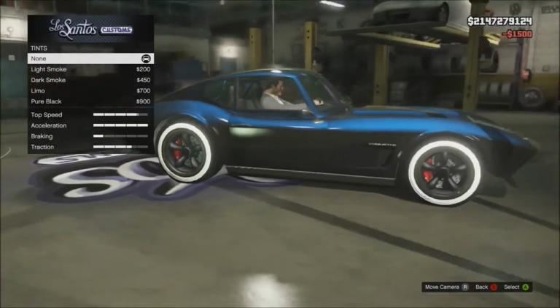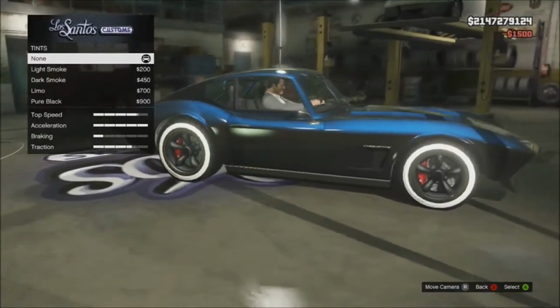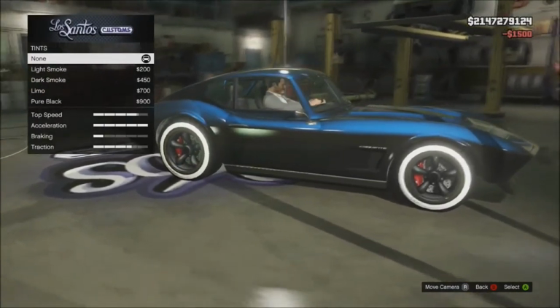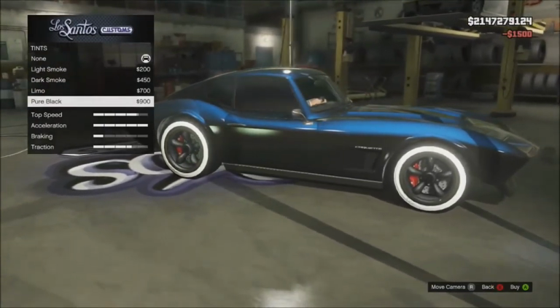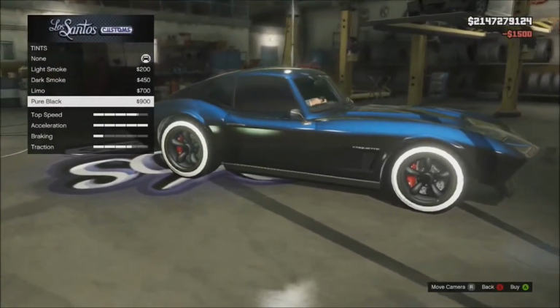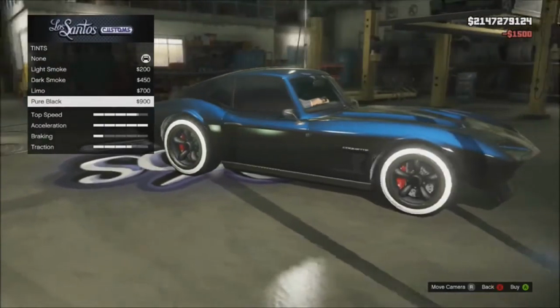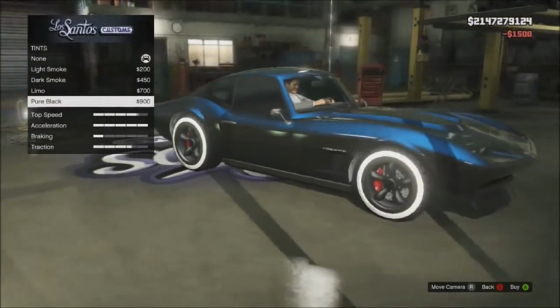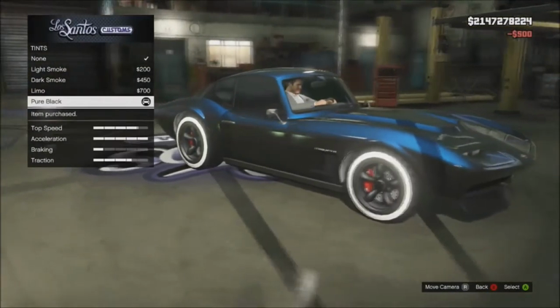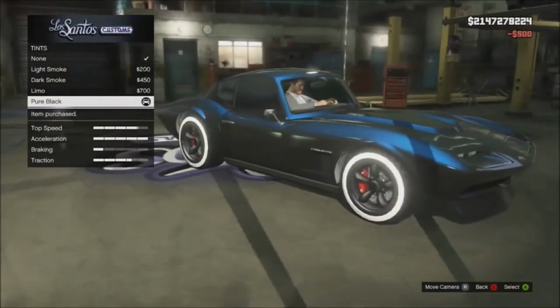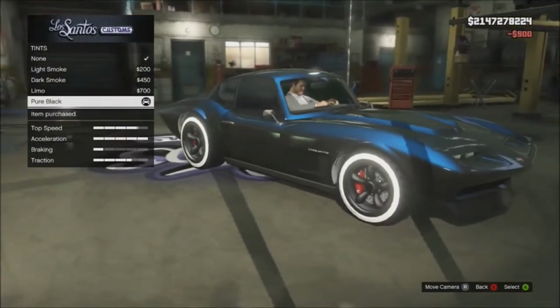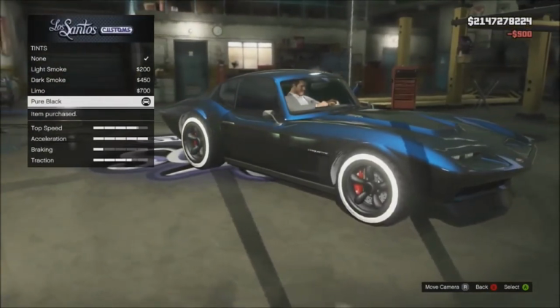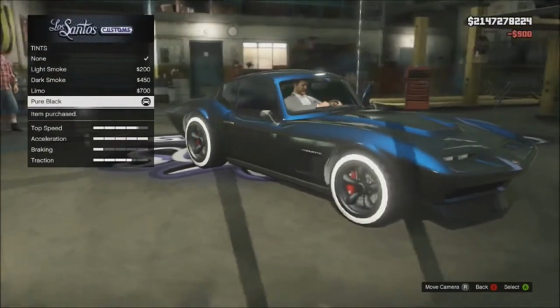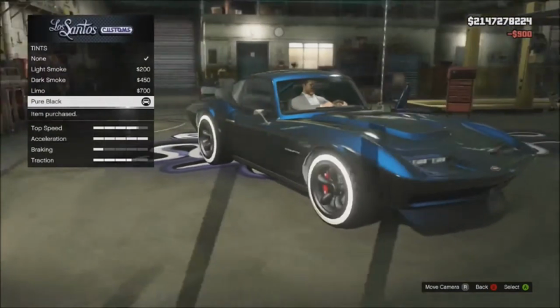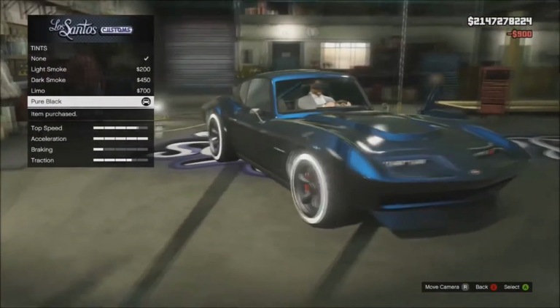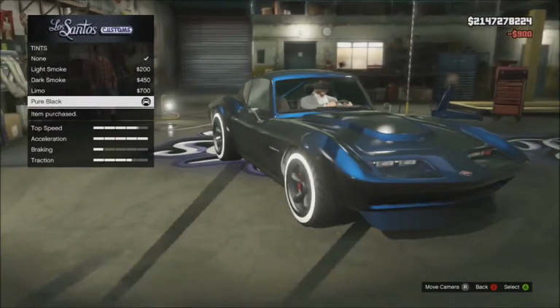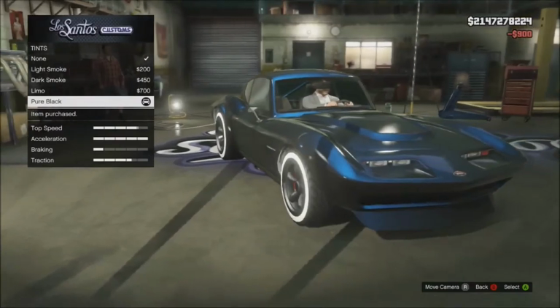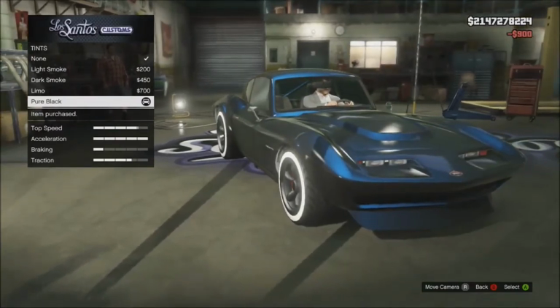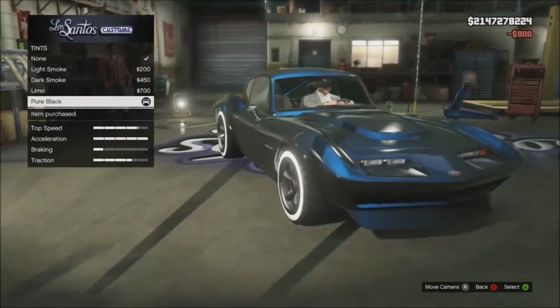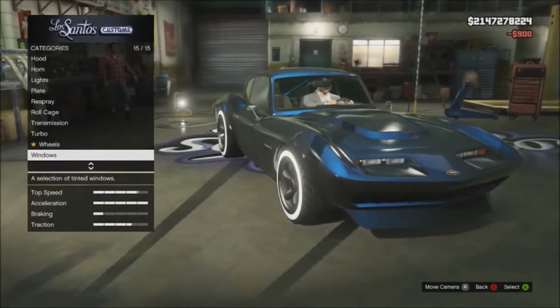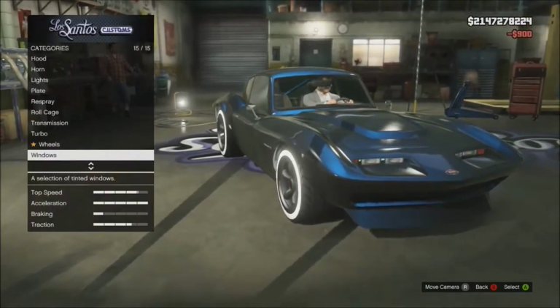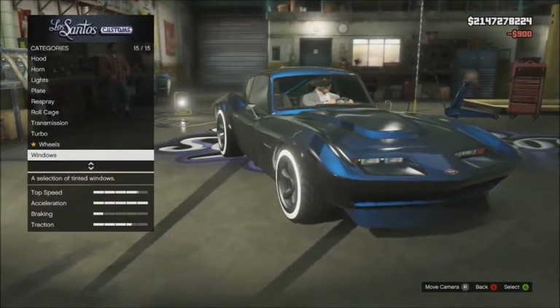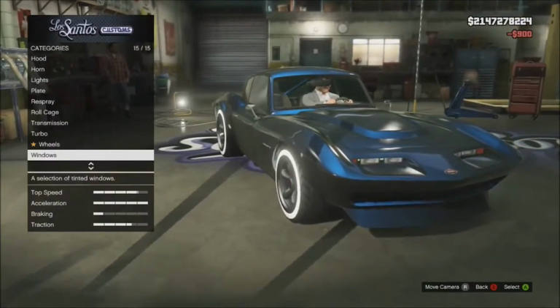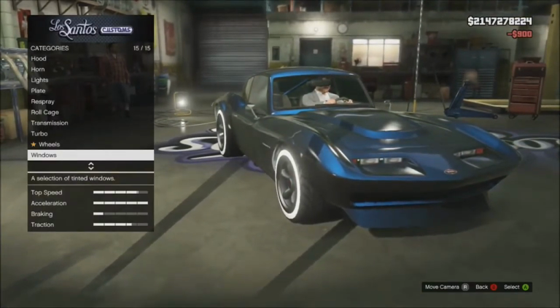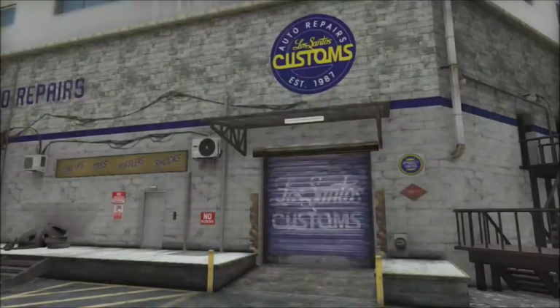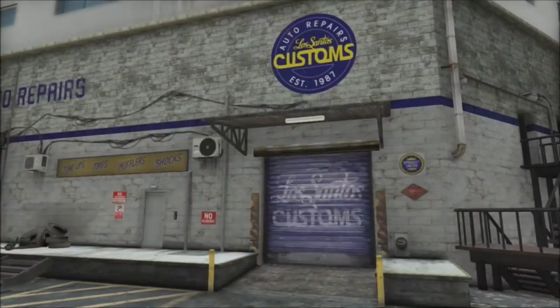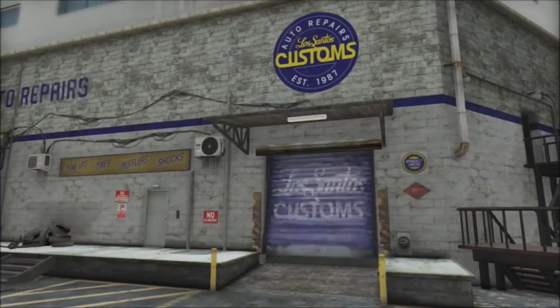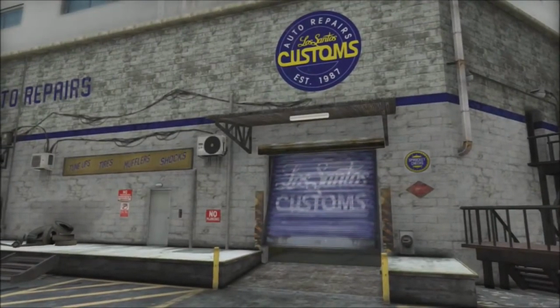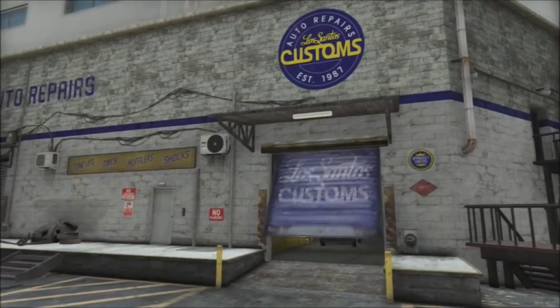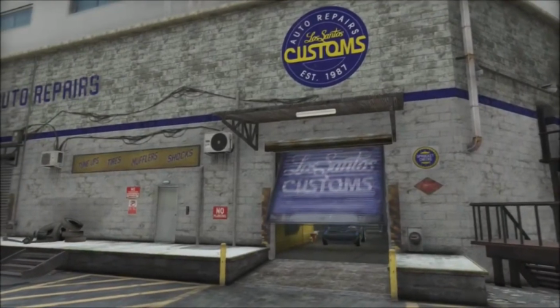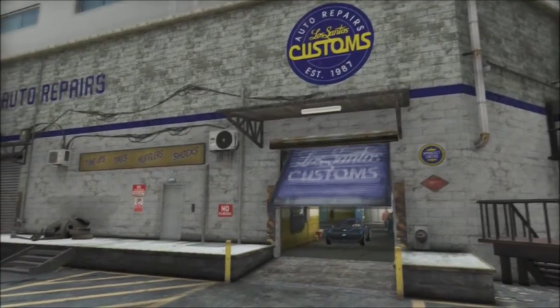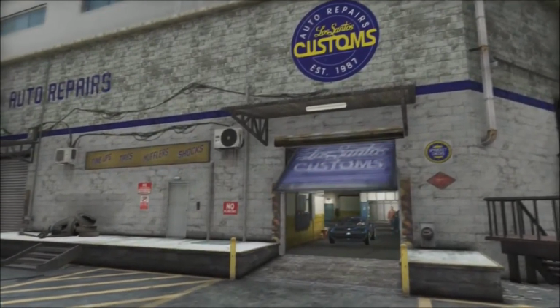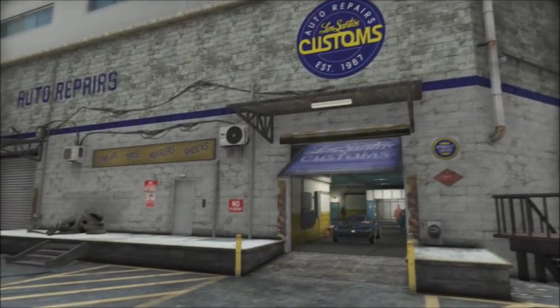Windows — just do black. And that's pretty much it for the car.